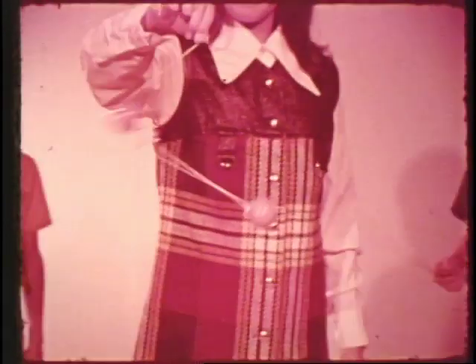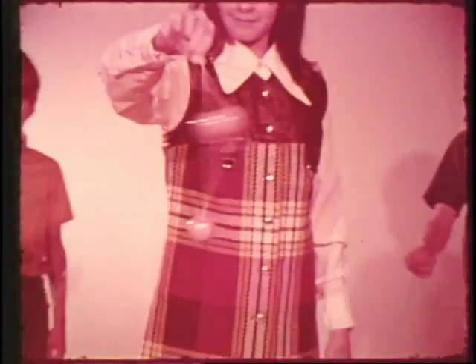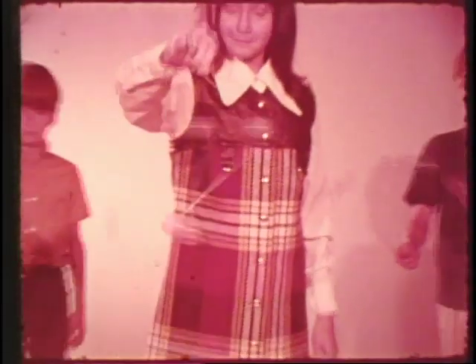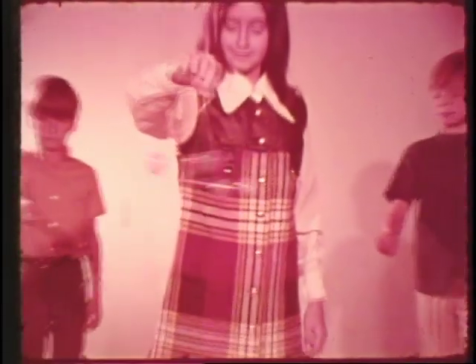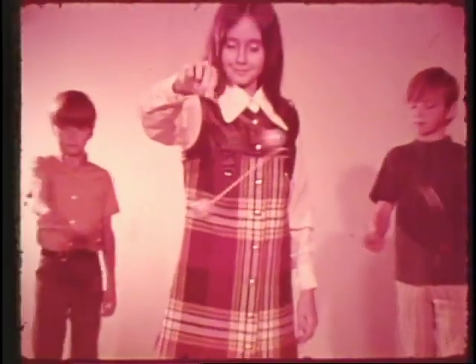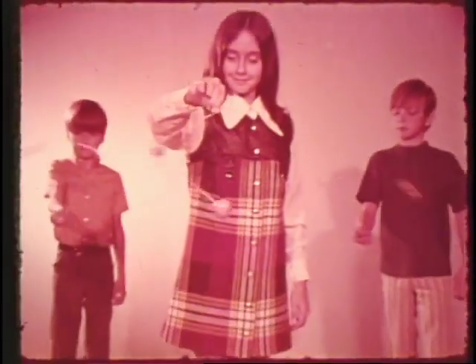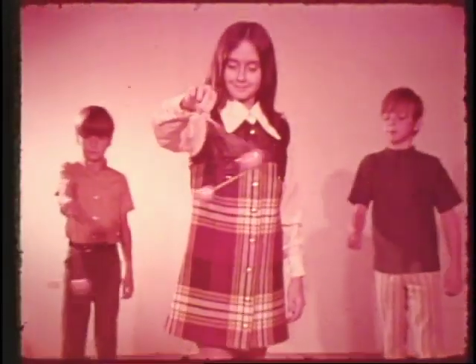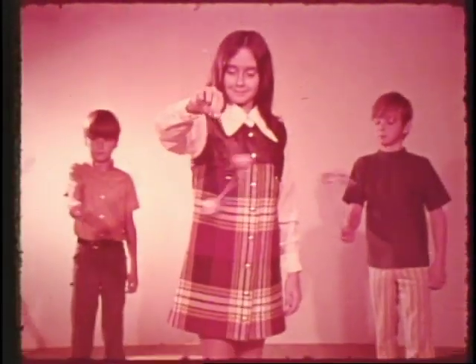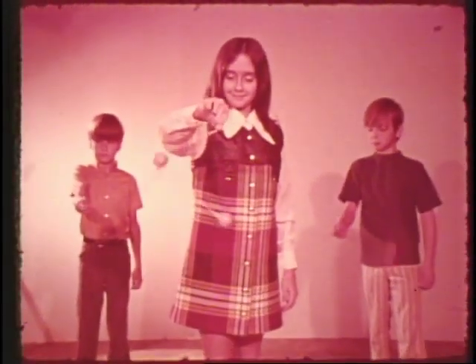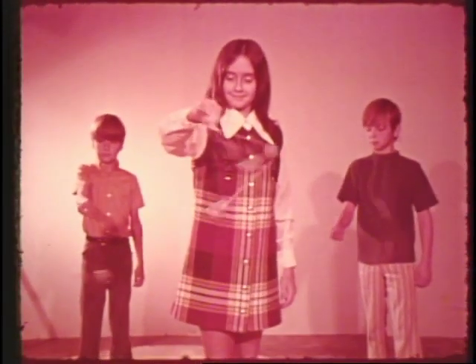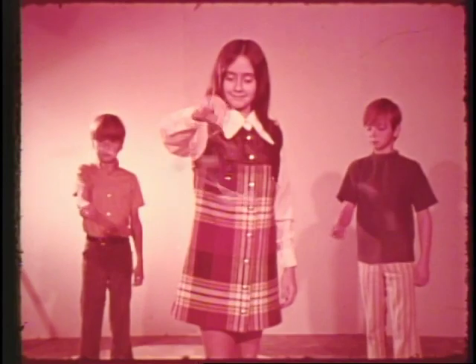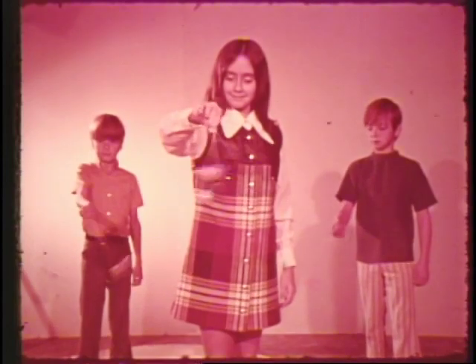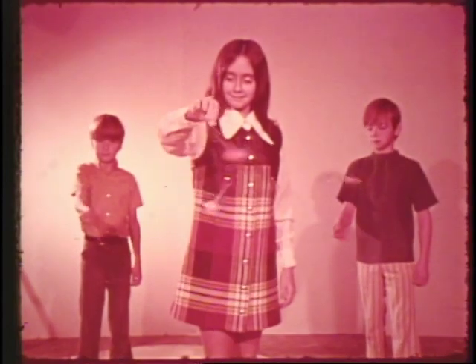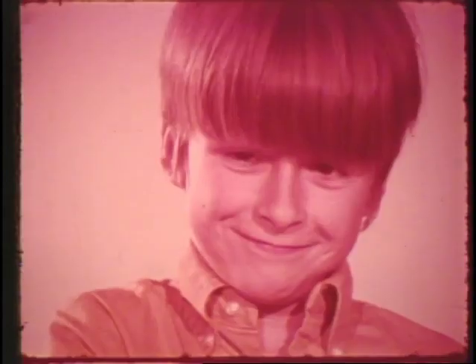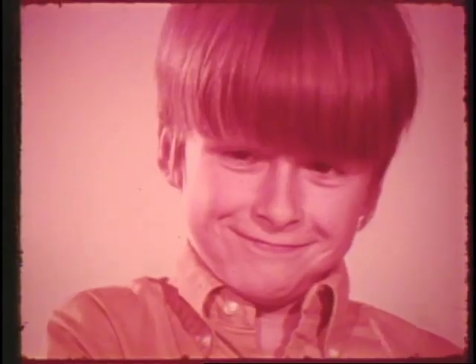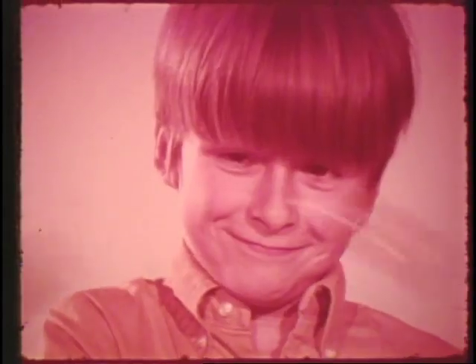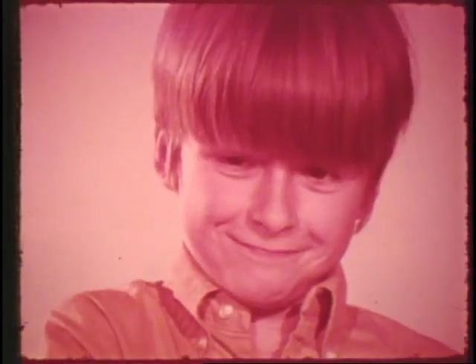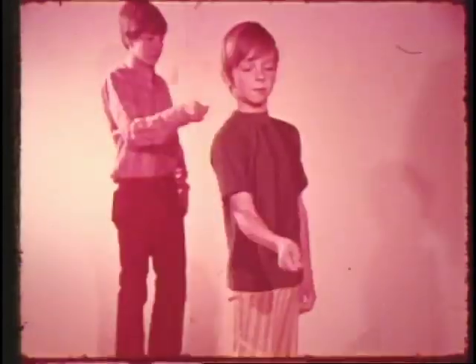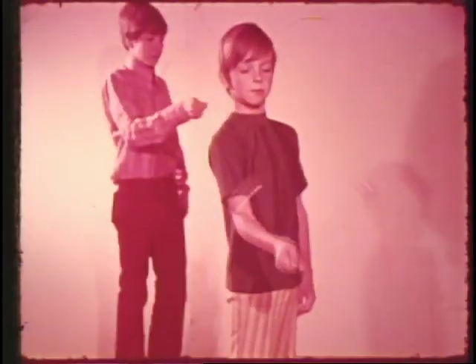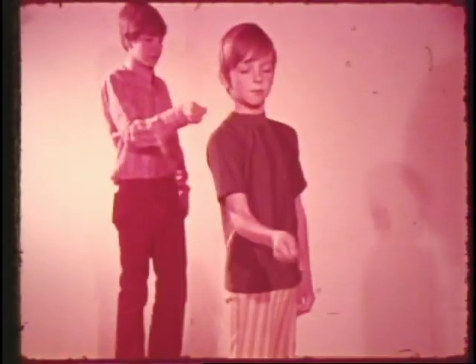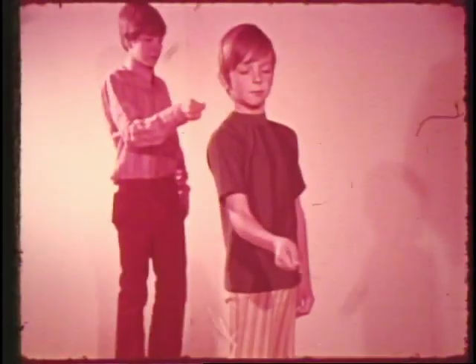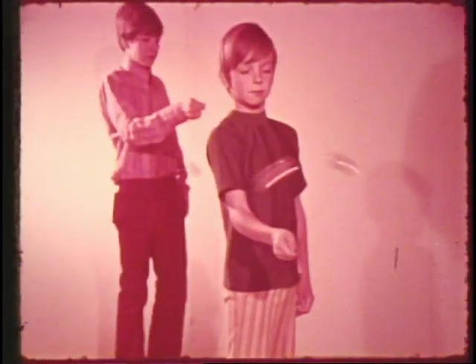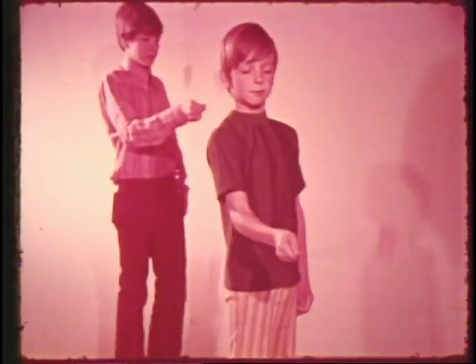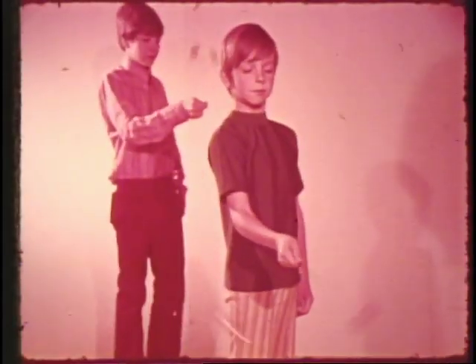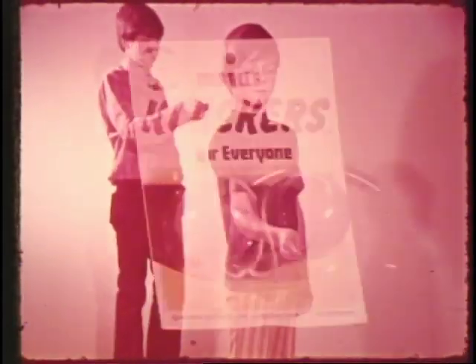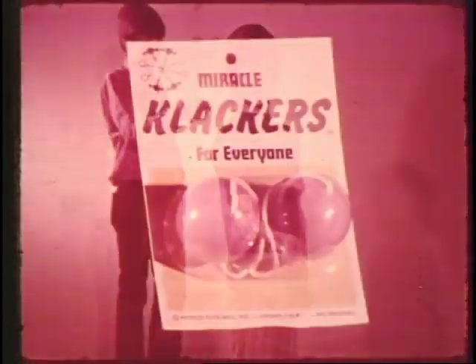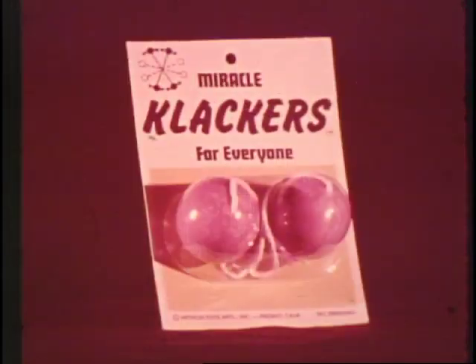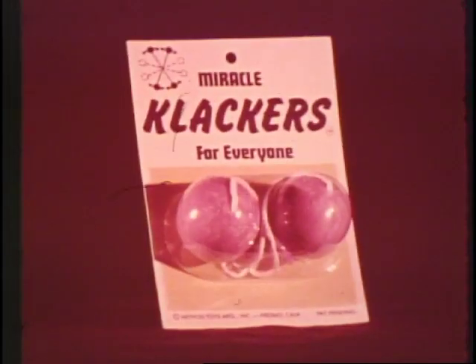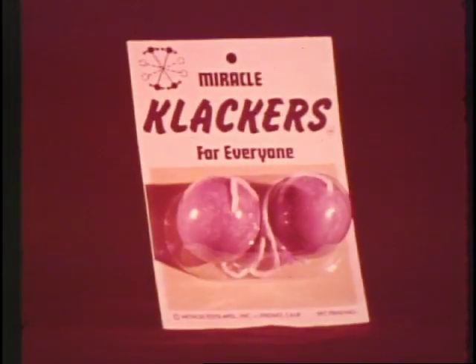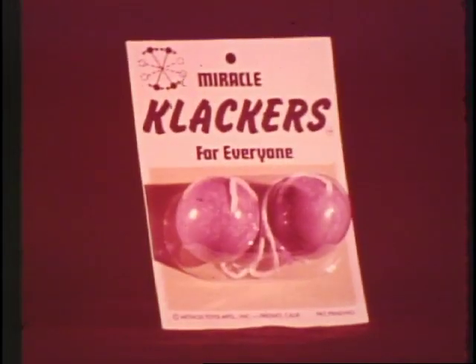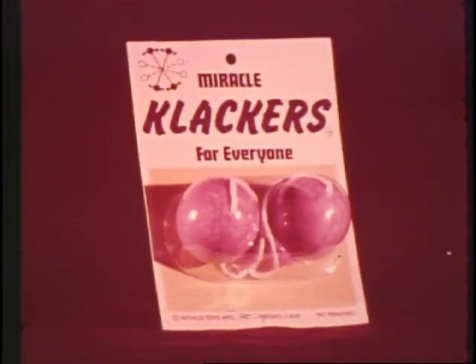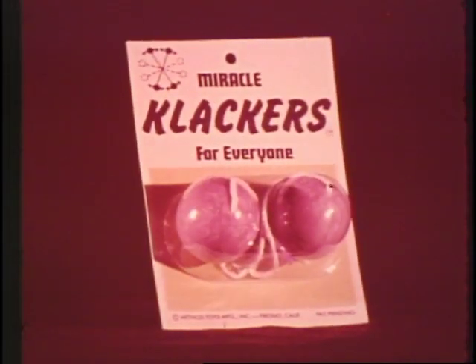Now the original Miracle Clackers are Unbreakable and Shatterproof. Look for Miracle Clackers in this package.